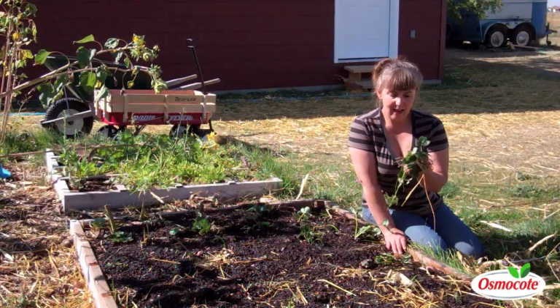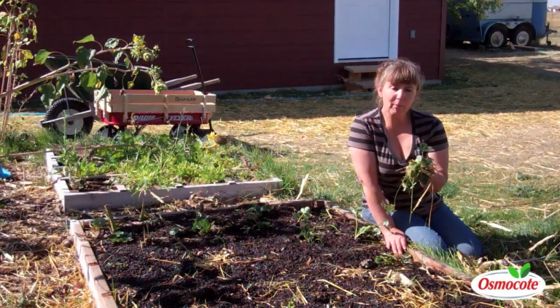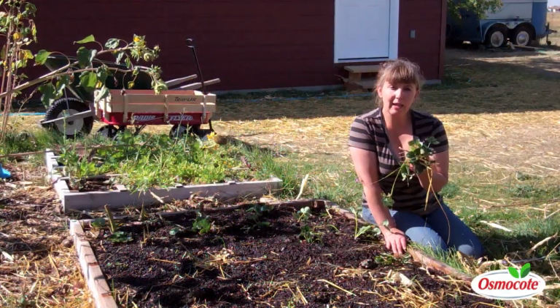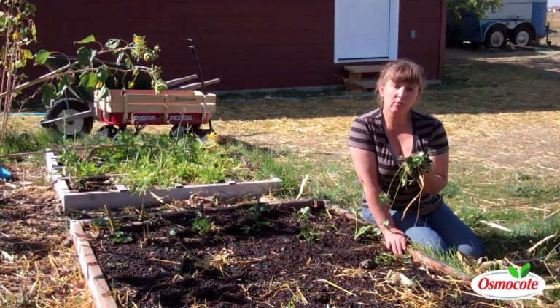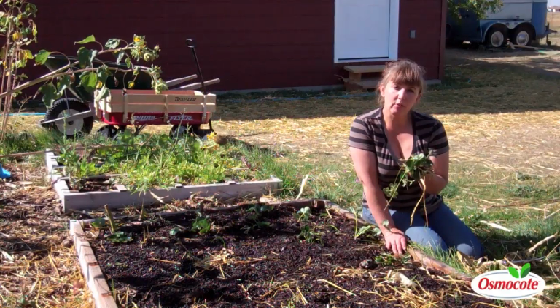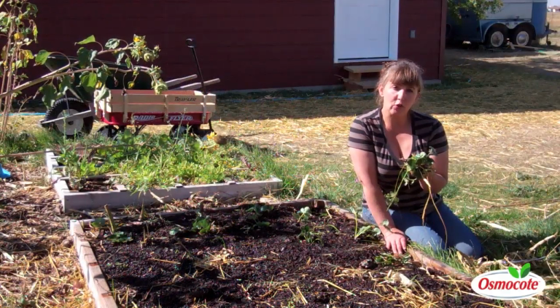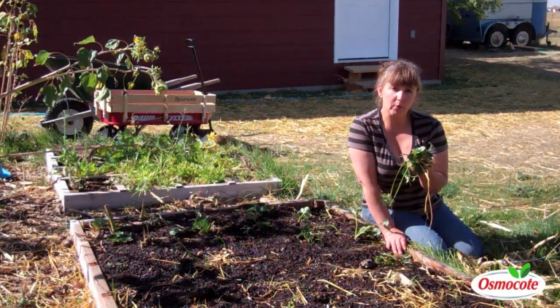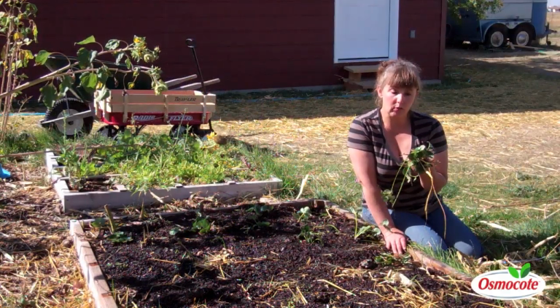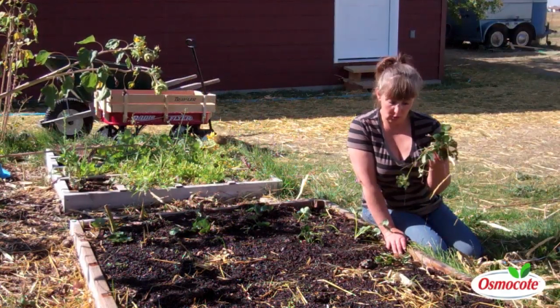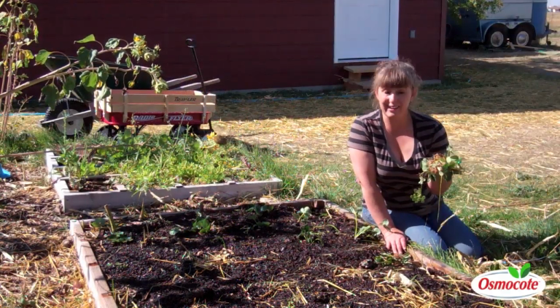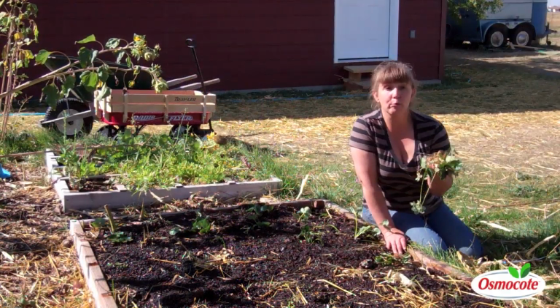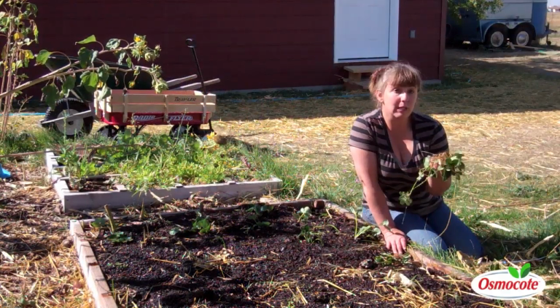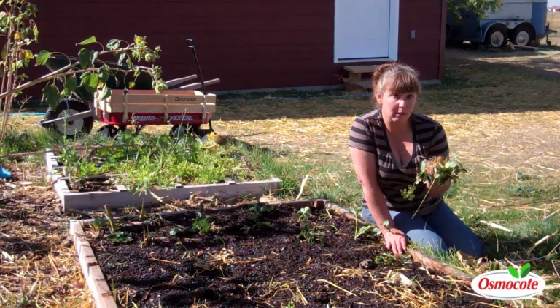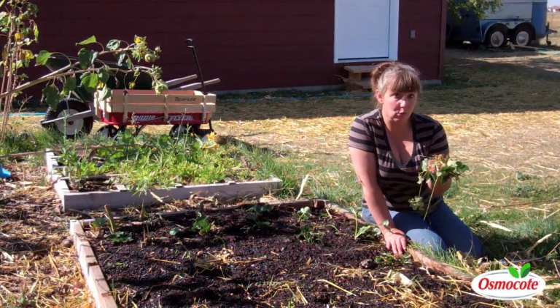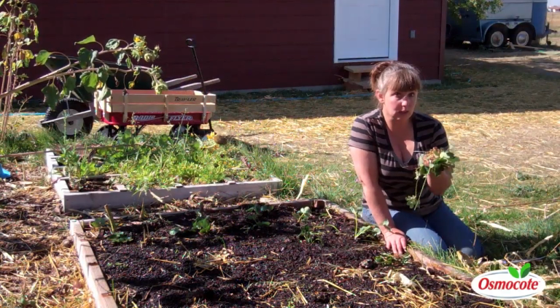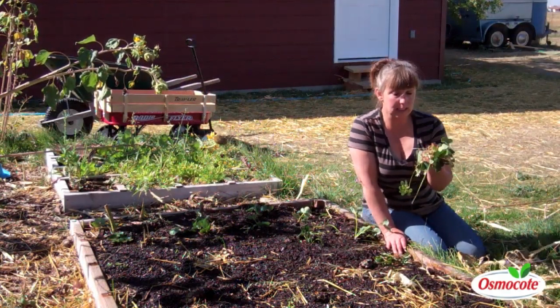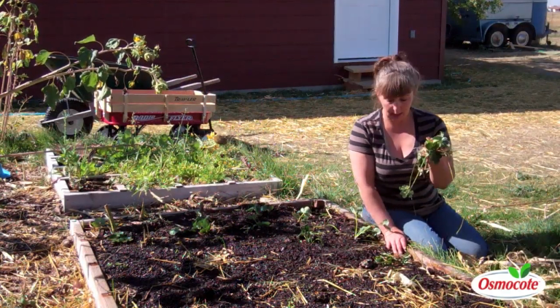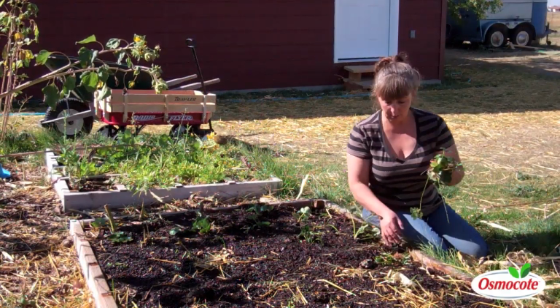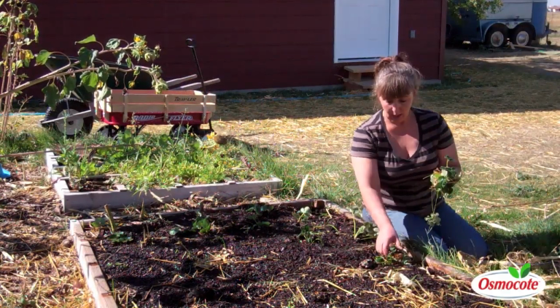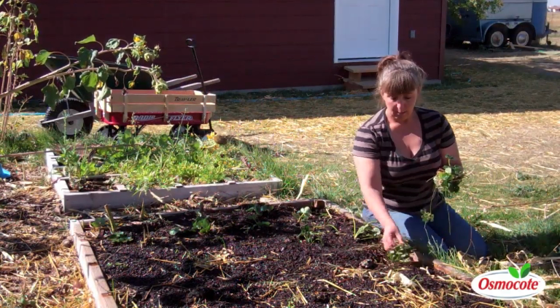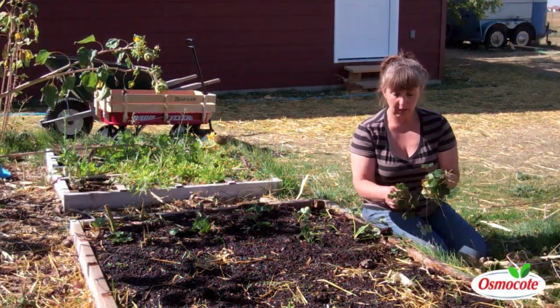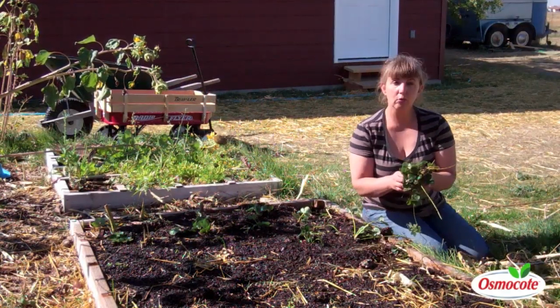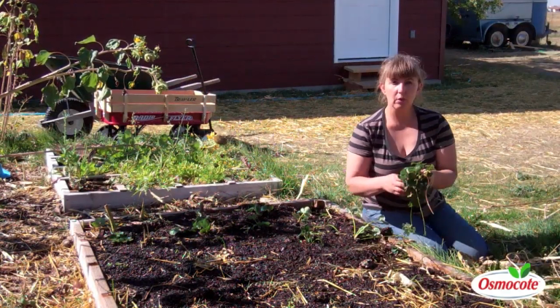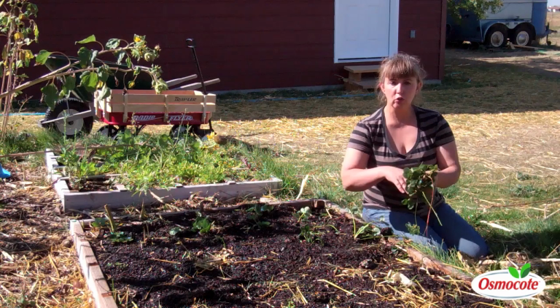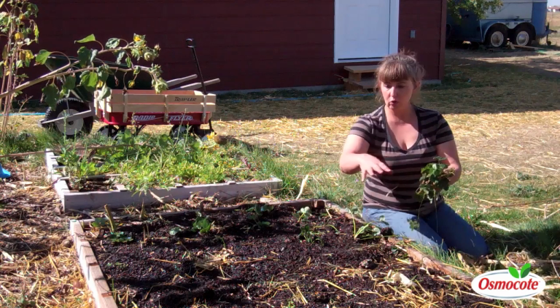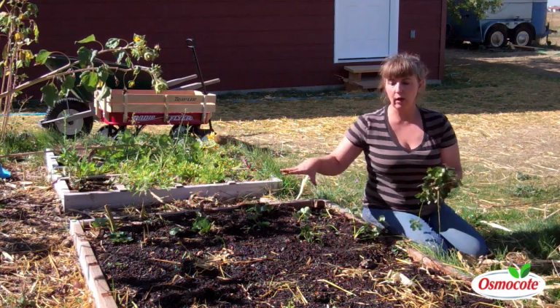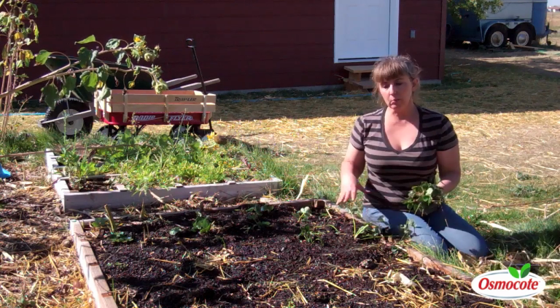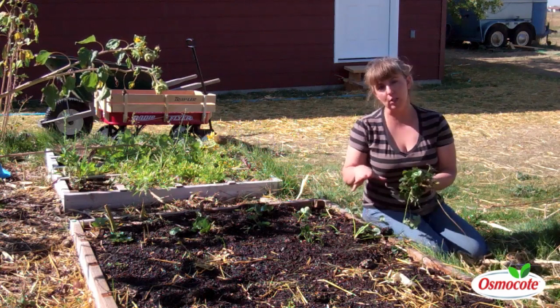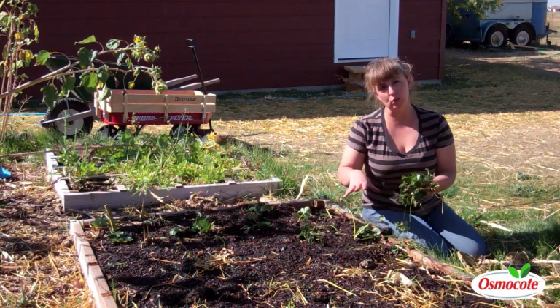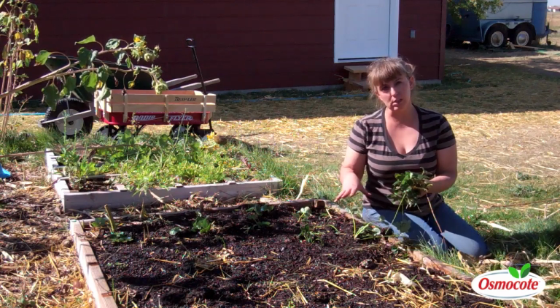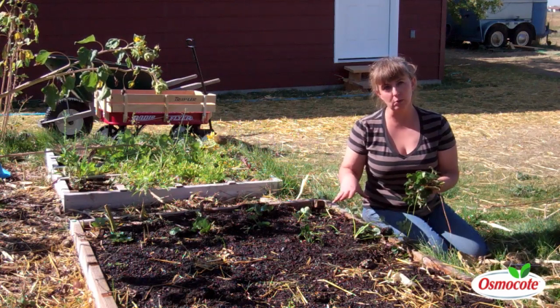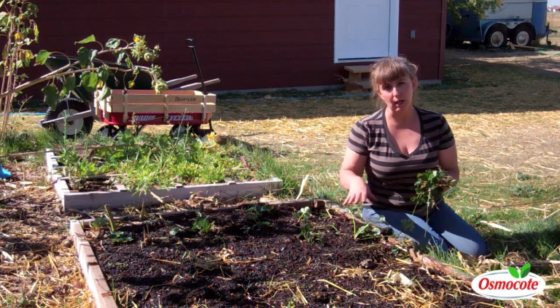I have my handful of strawberry runners. I have plenty more to dig up, but I just wanted to show you how I'm going to do this new bed.